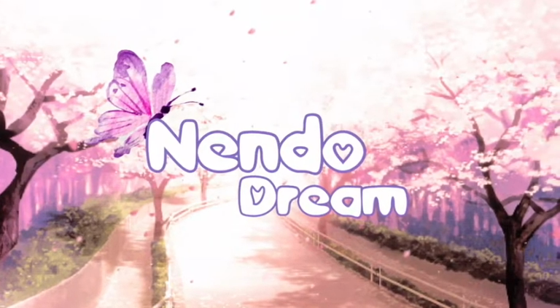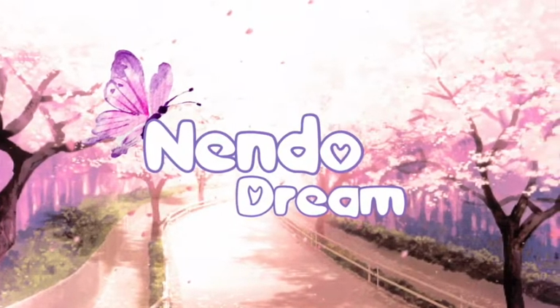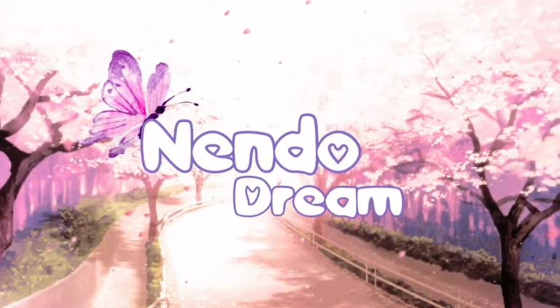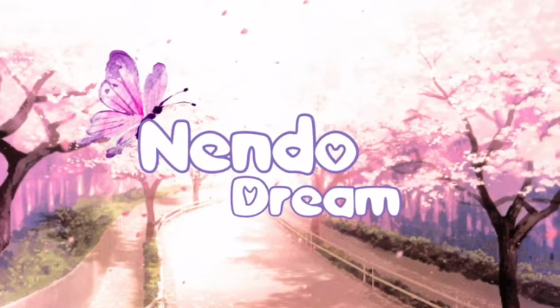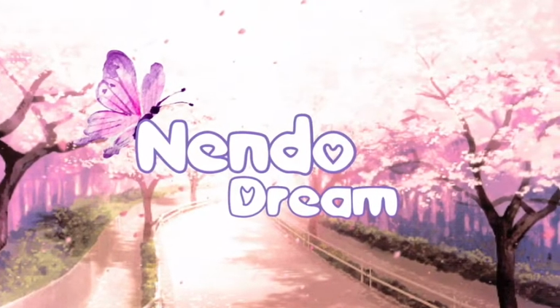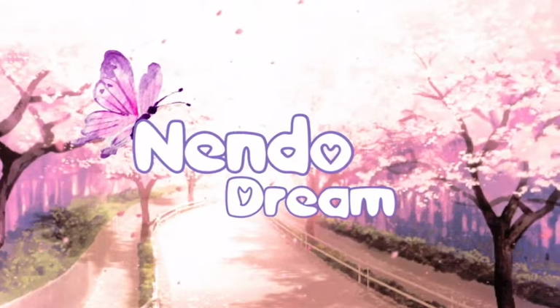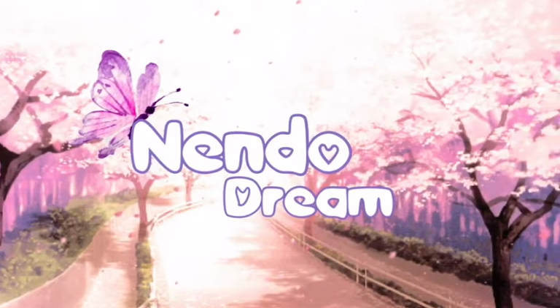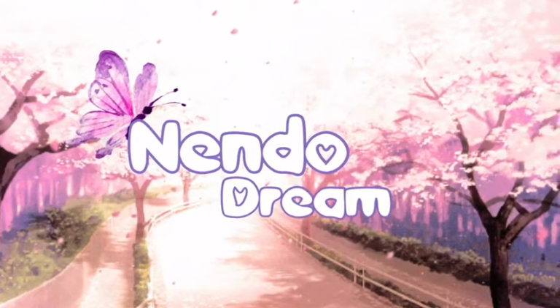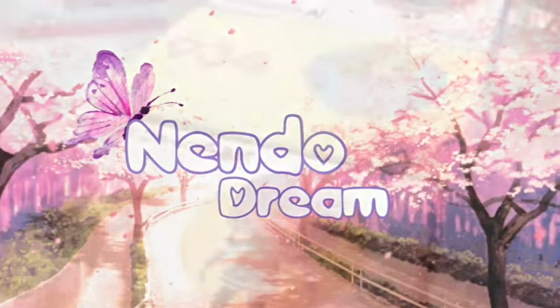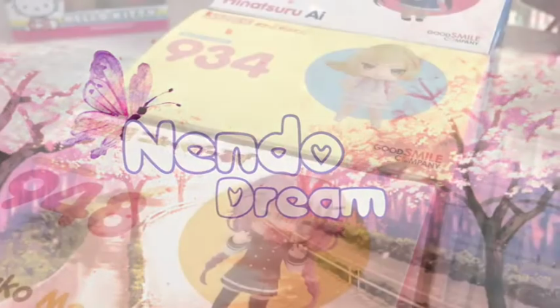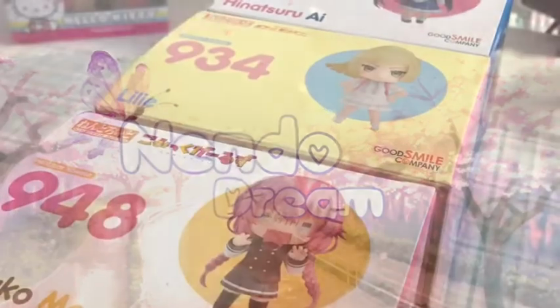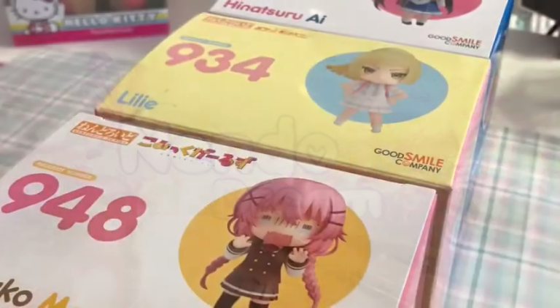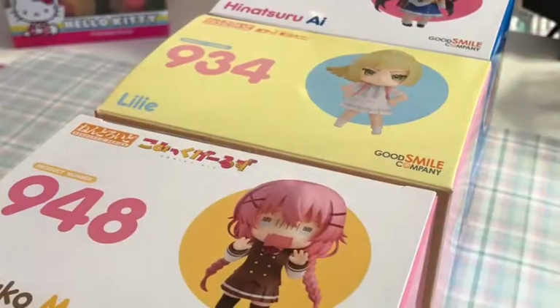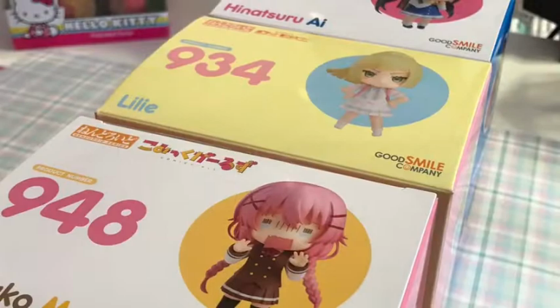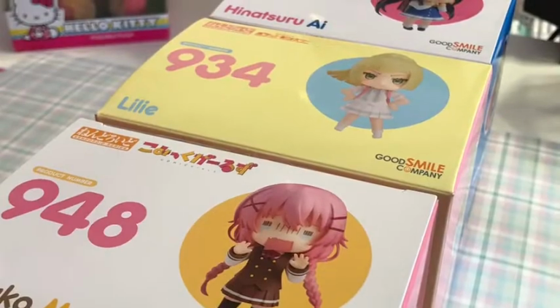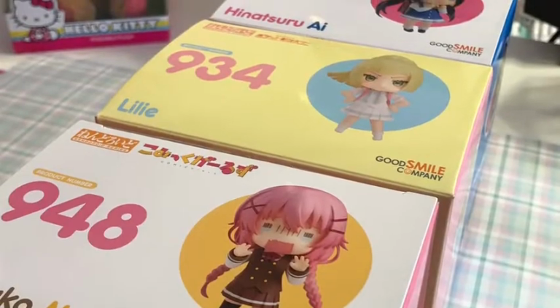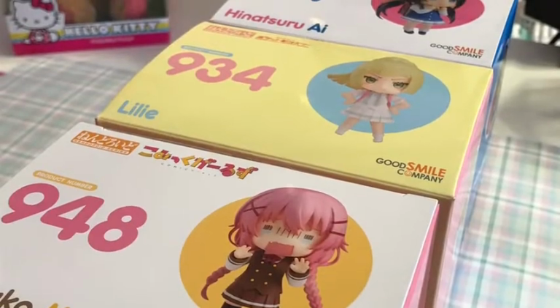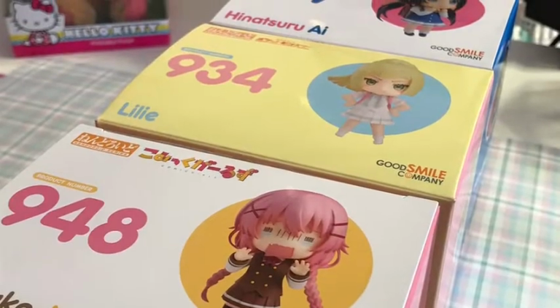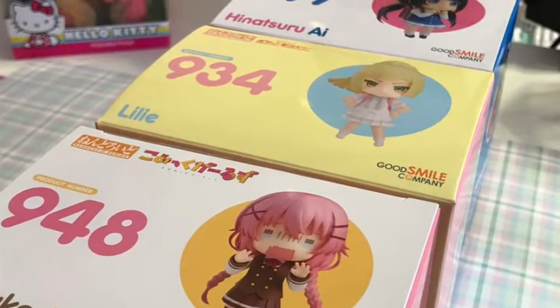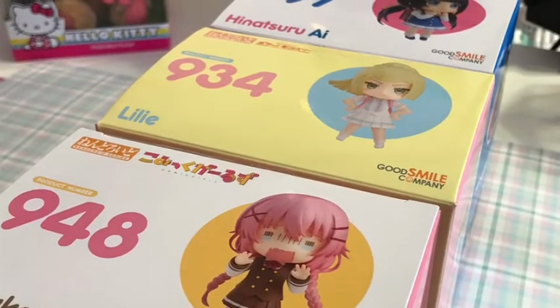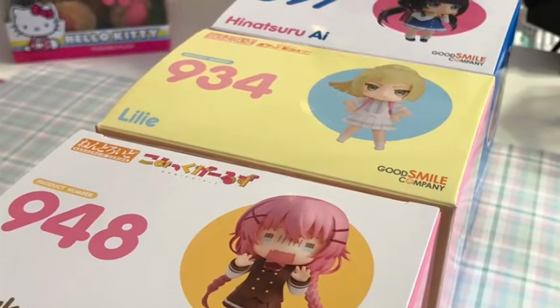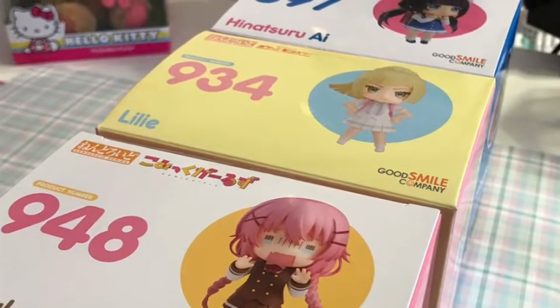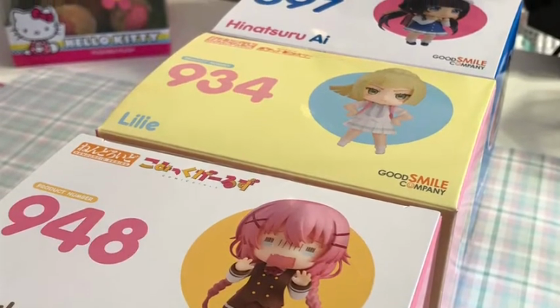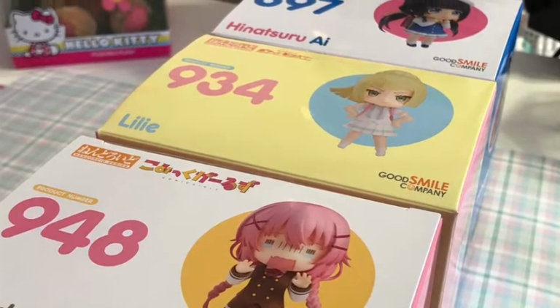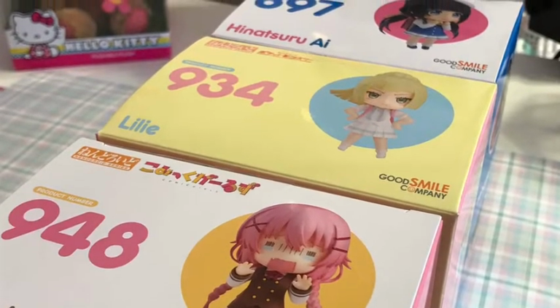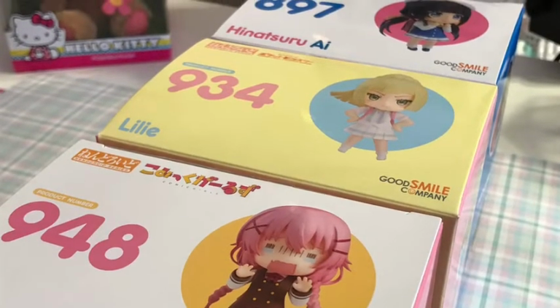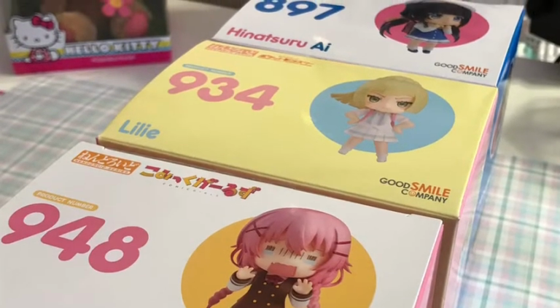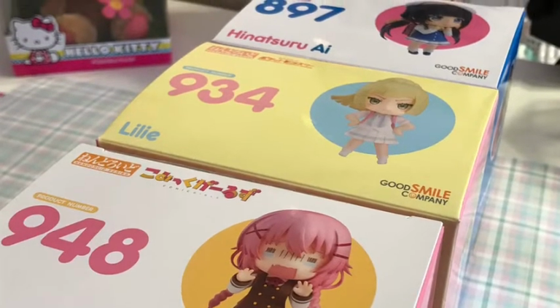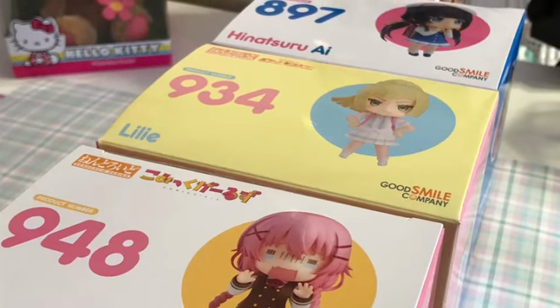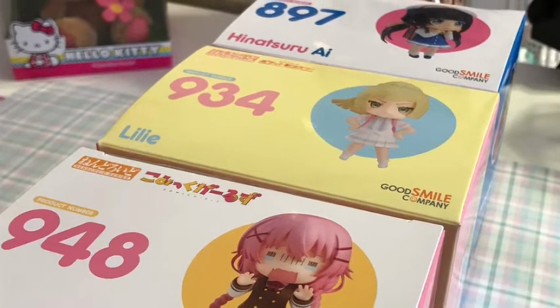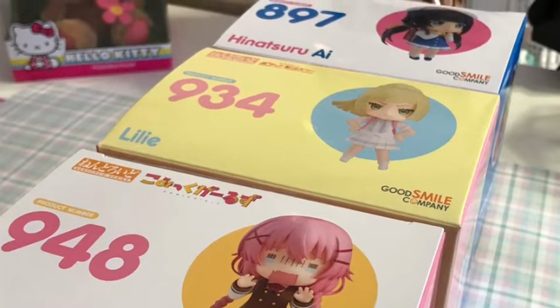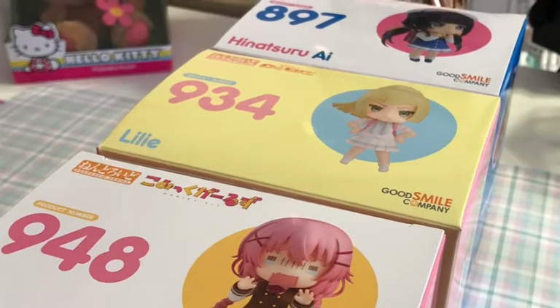Hey everybody and welcome back to NandoDream. Today I'm doing three different separate Nandroid reviews for you all in one video.